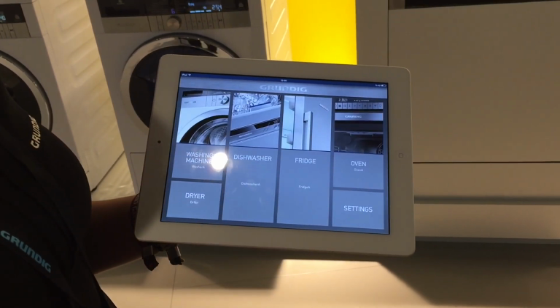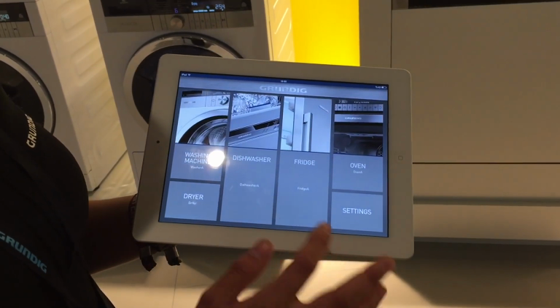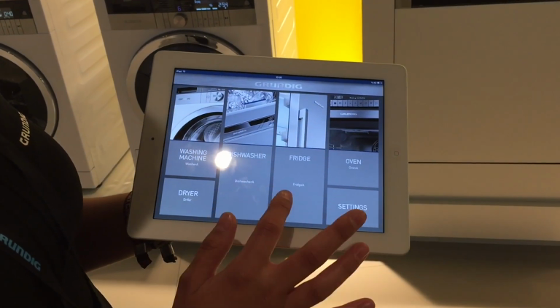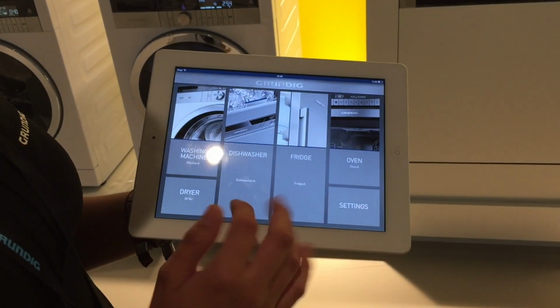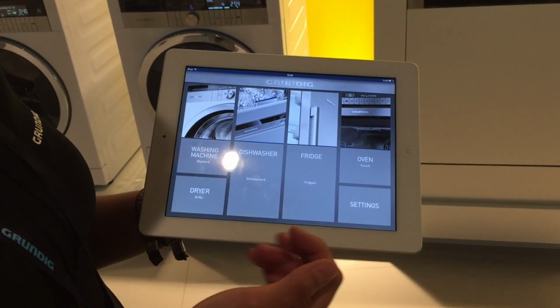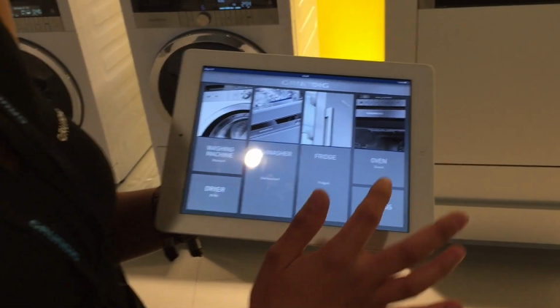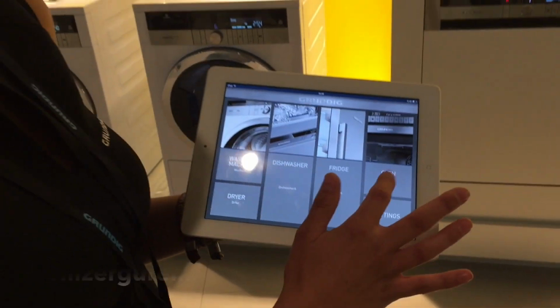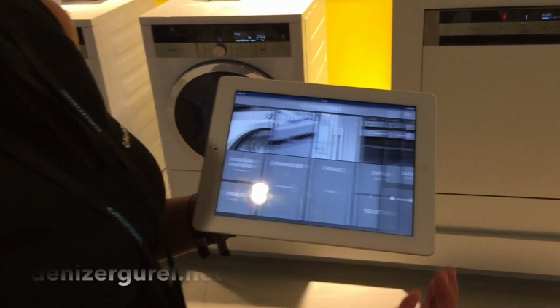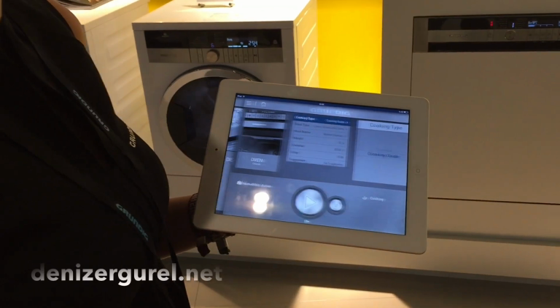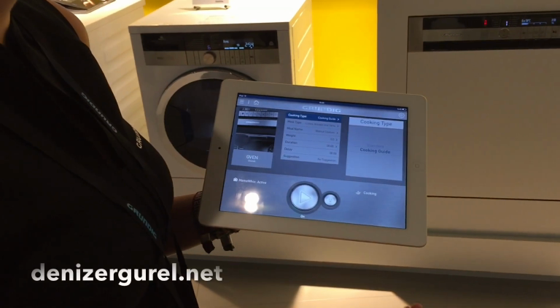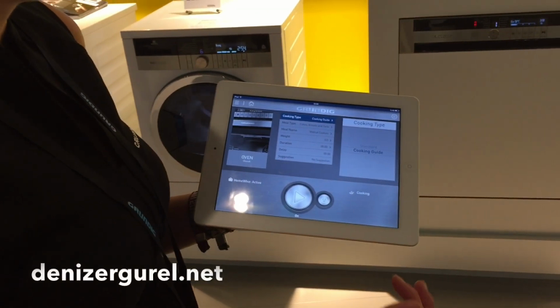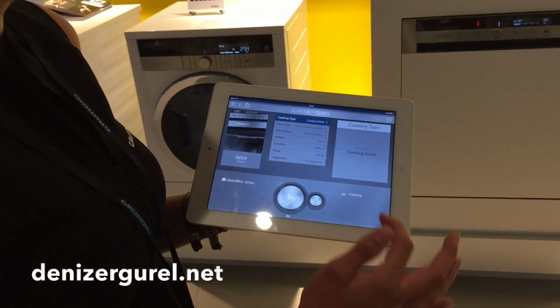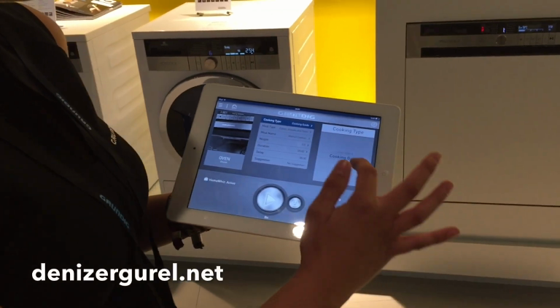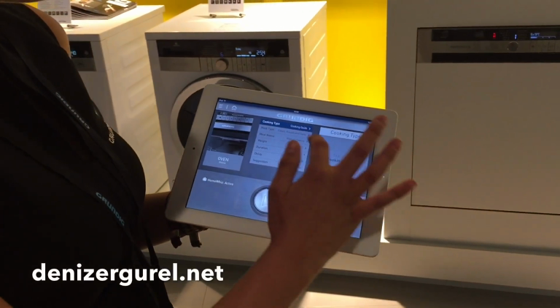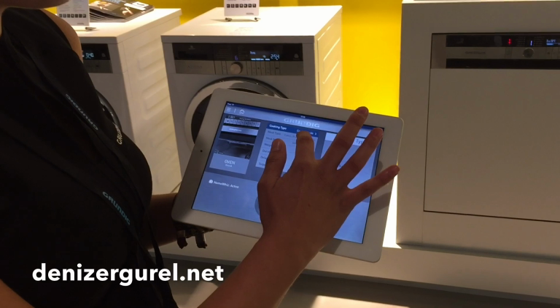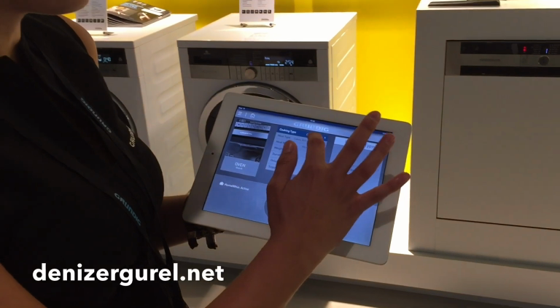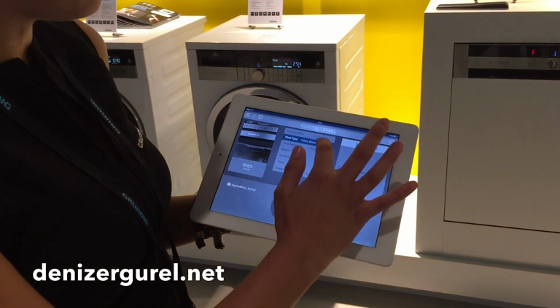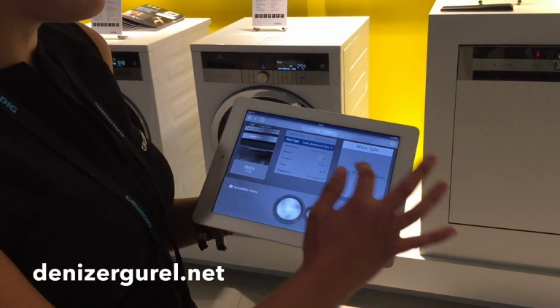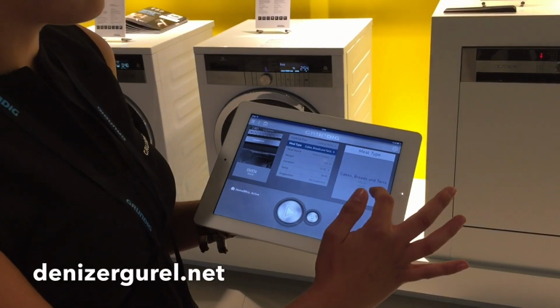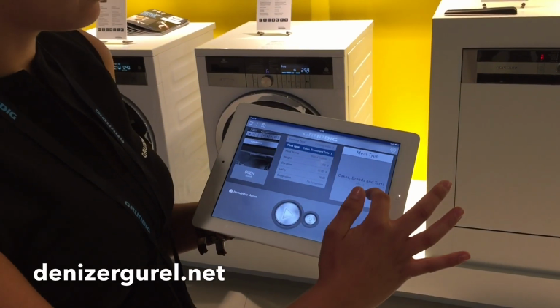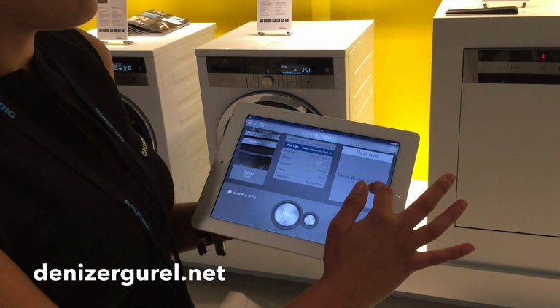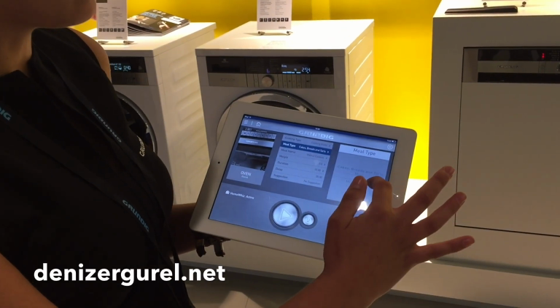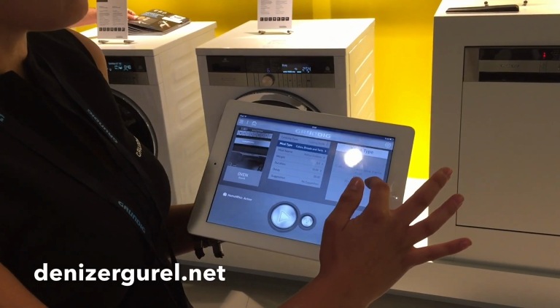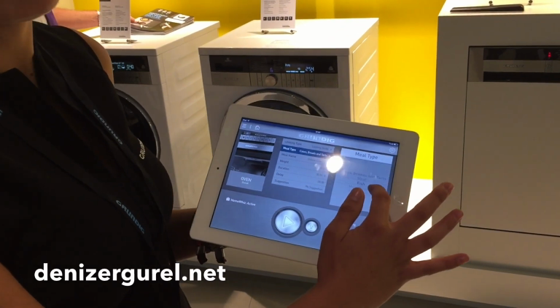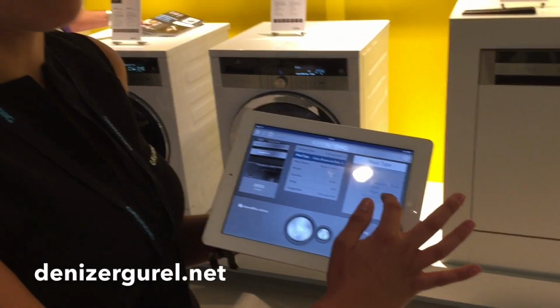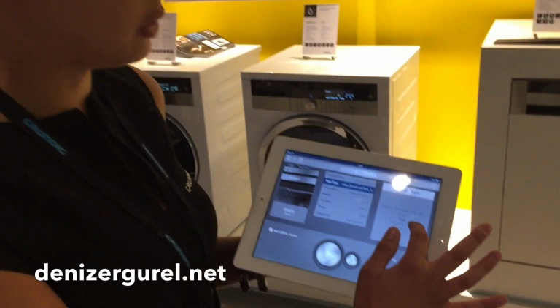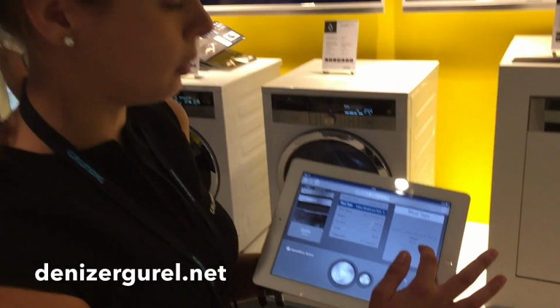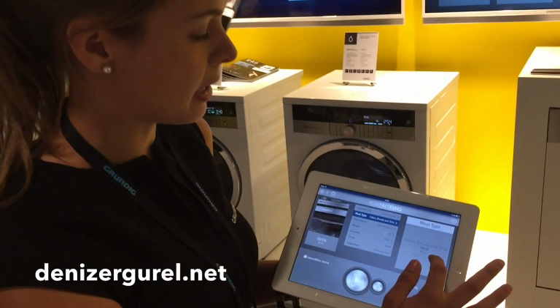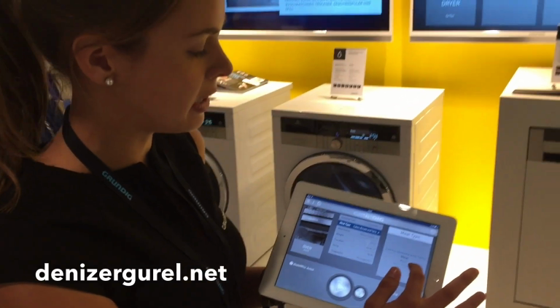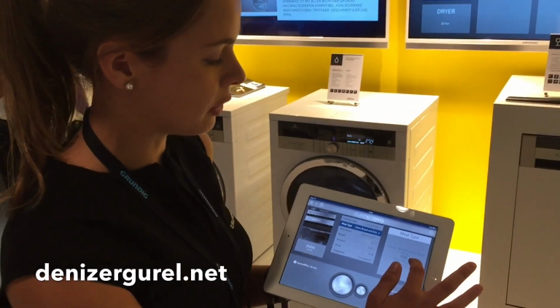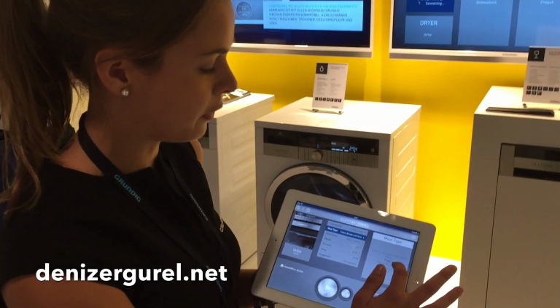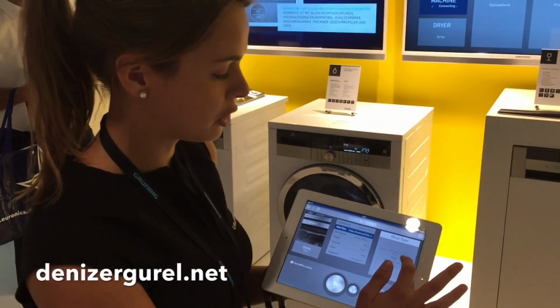Or the oven — you can choose a program for the oven if you want to make meat or fish.